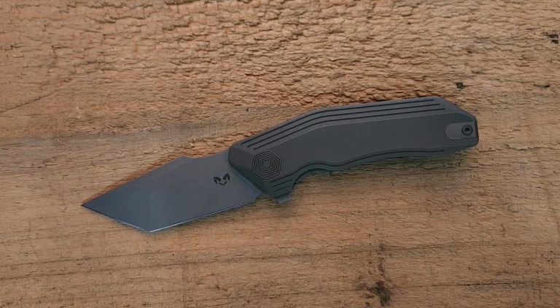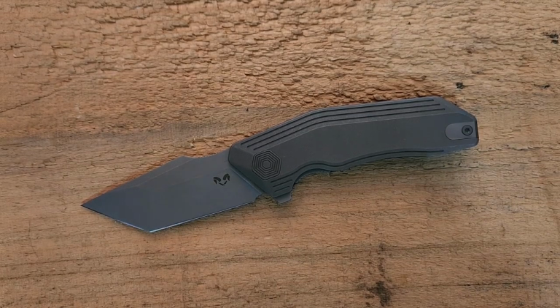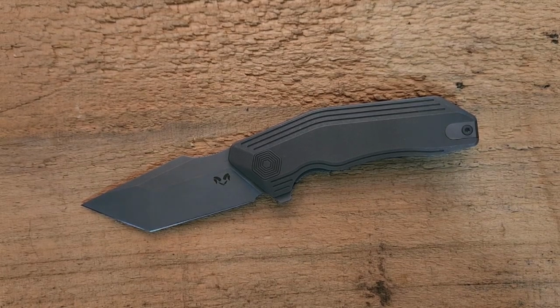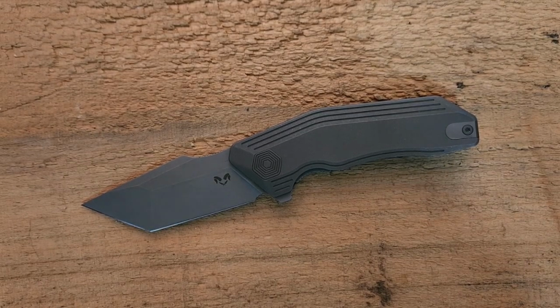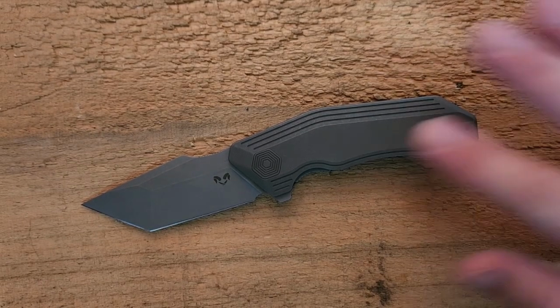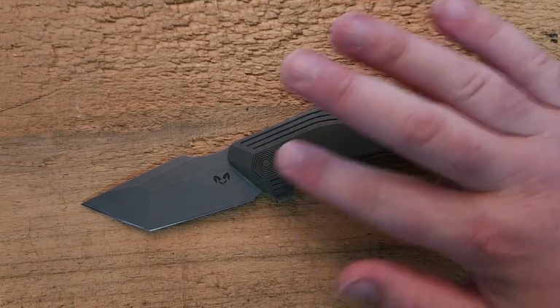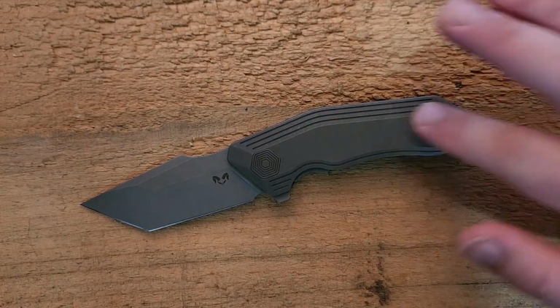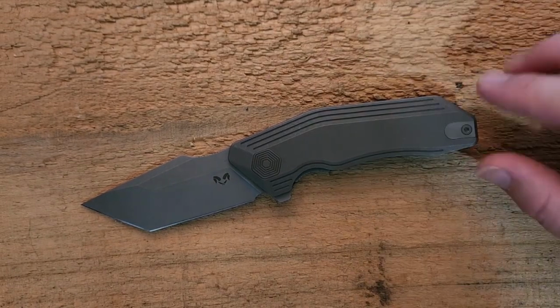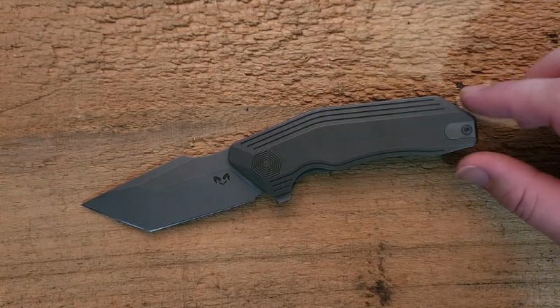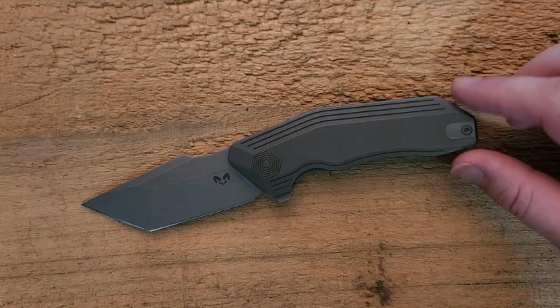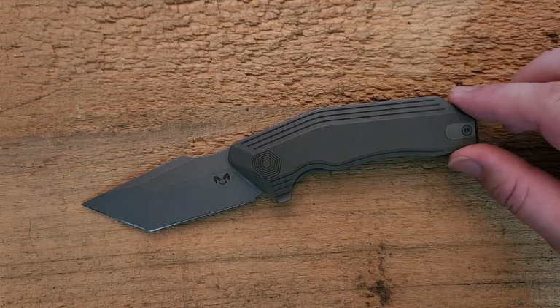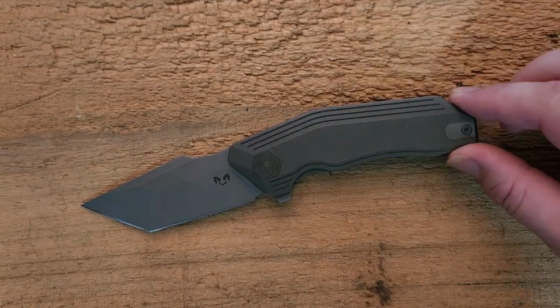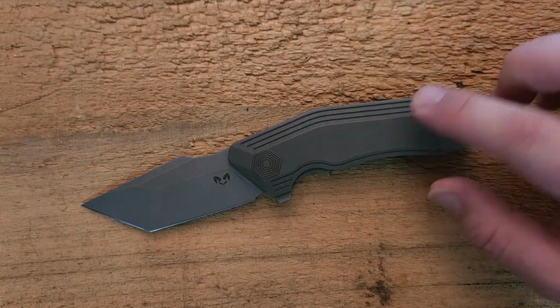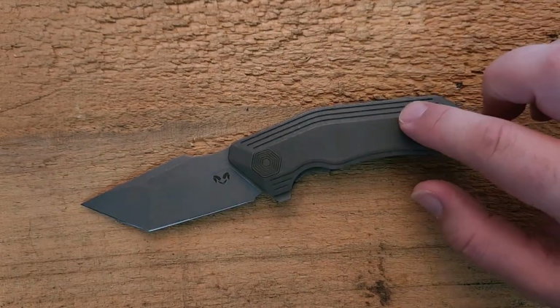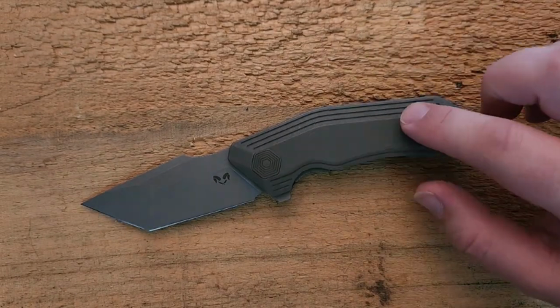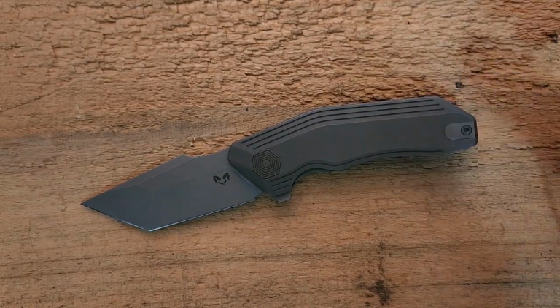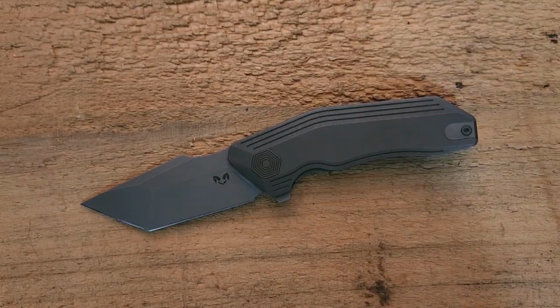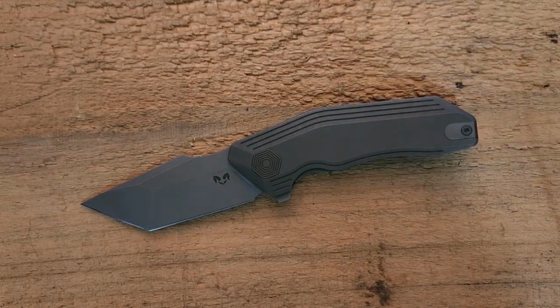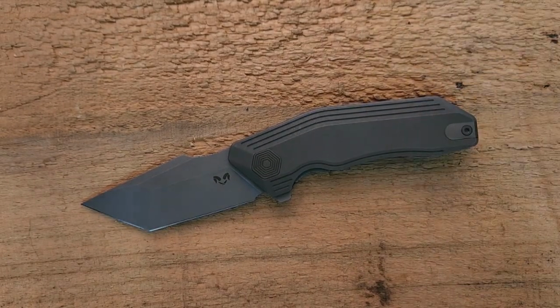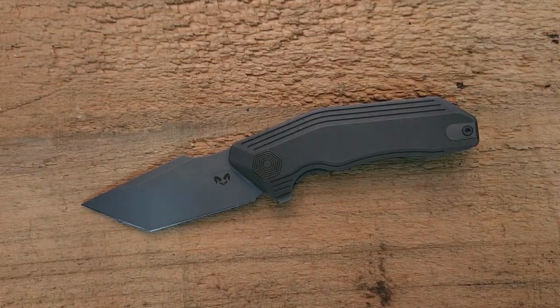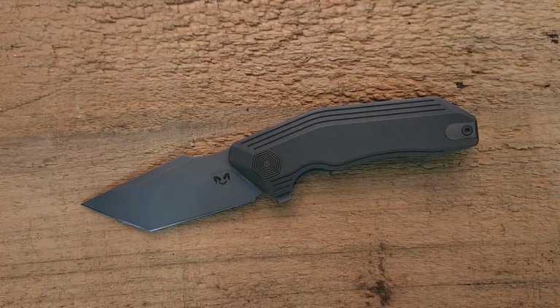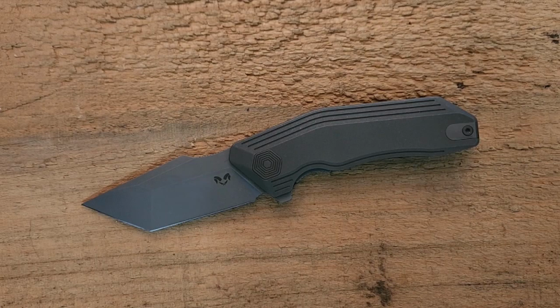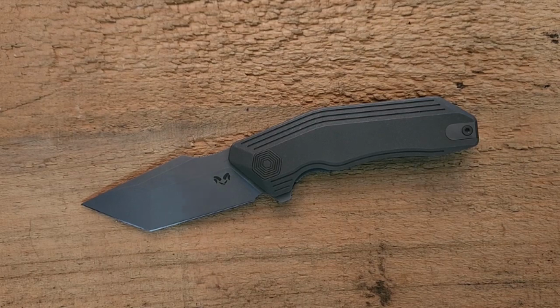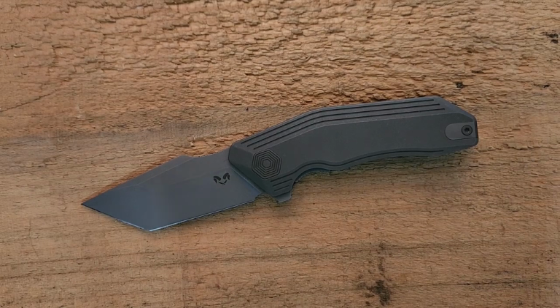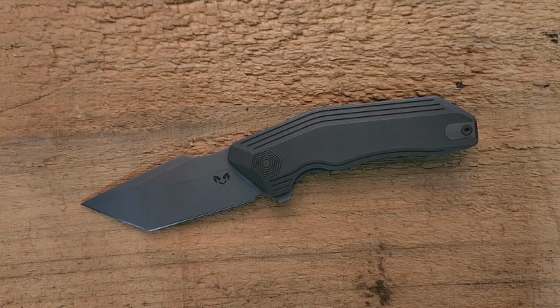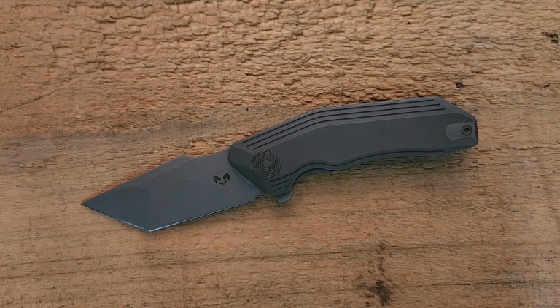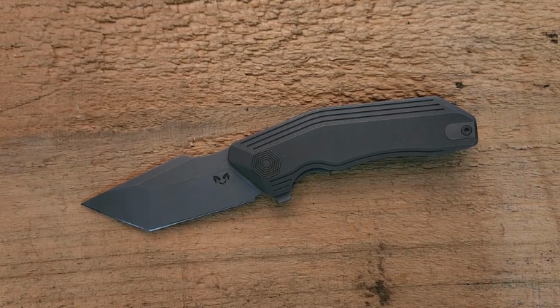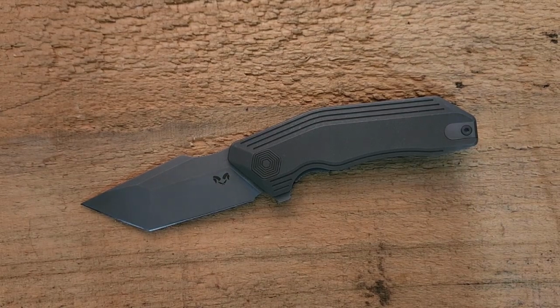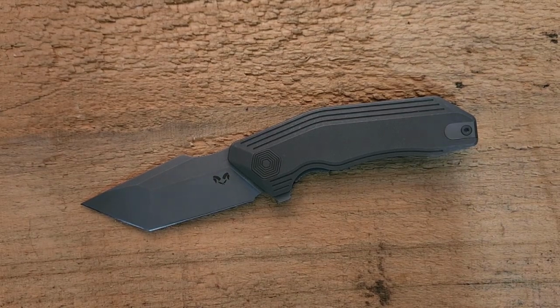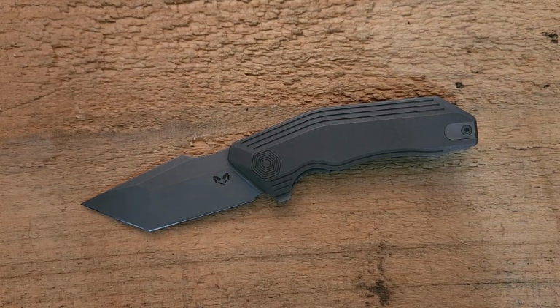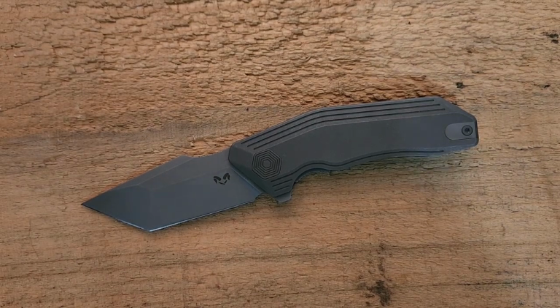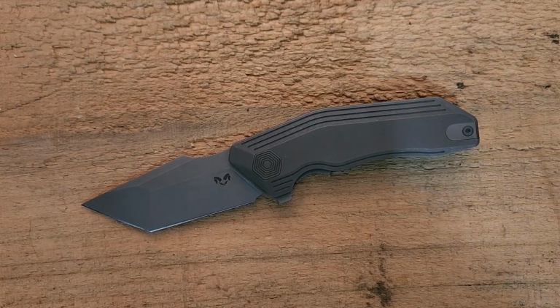You can get something similar to this, just without the titanium, for around $60, which is pretty nice.